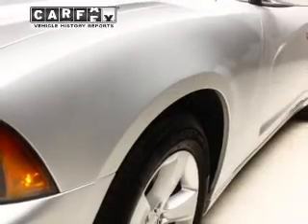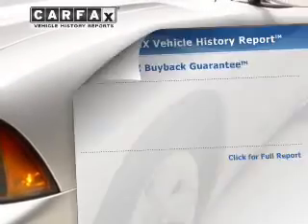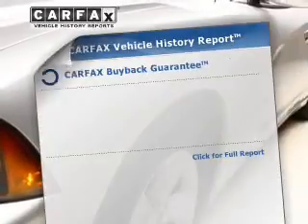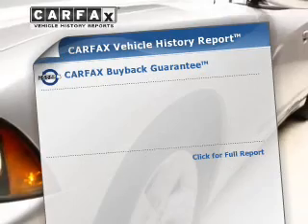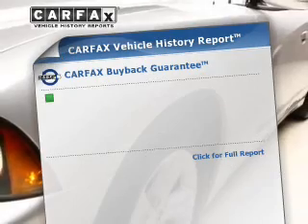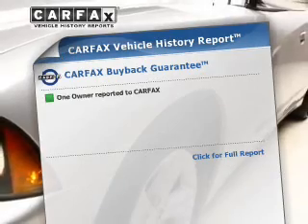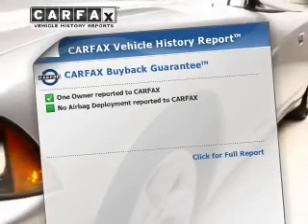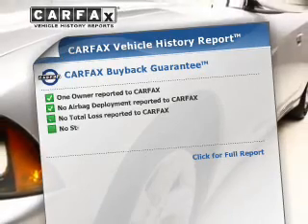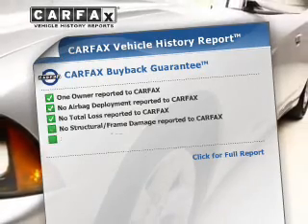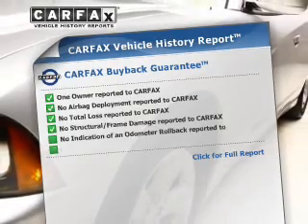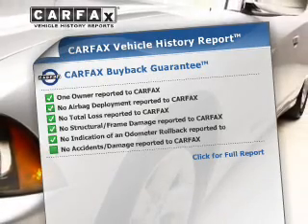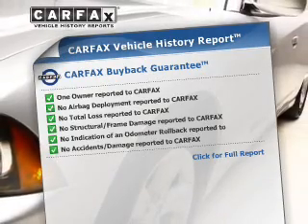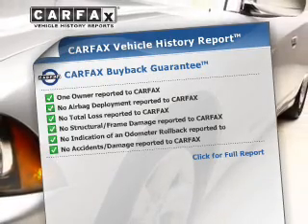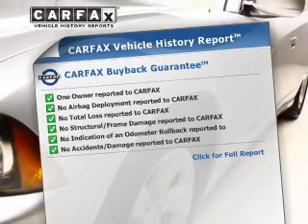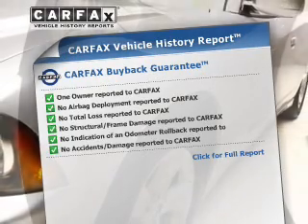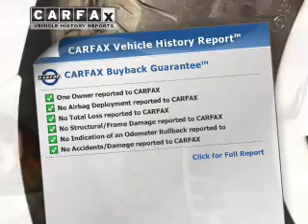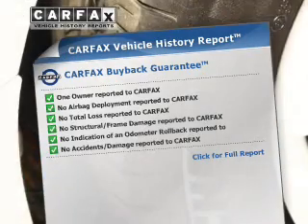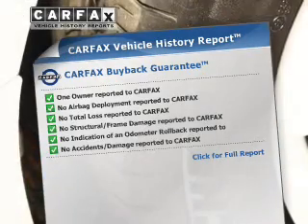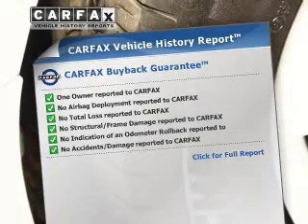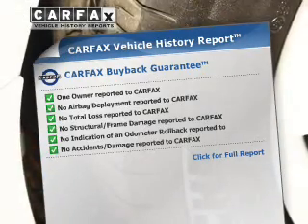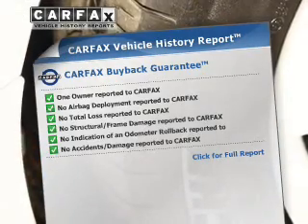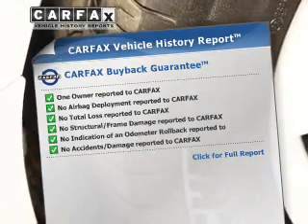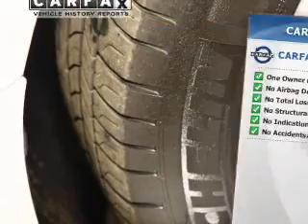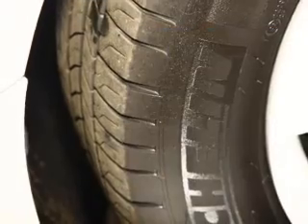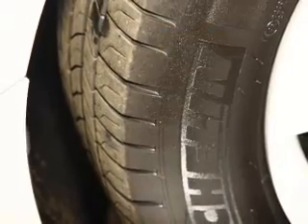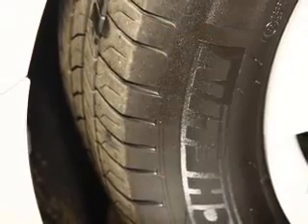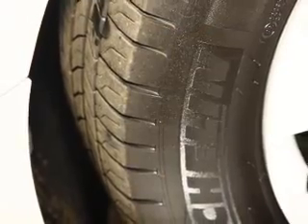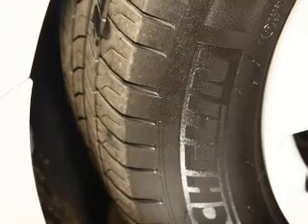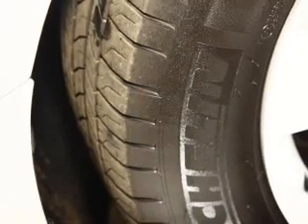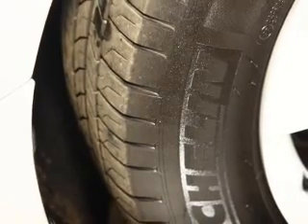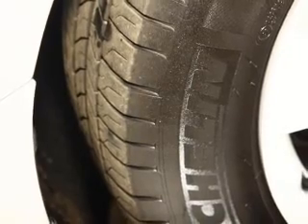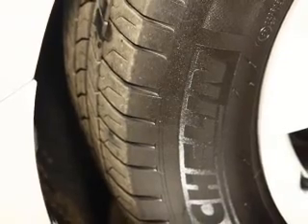Know the history on this ride and greatly reduce your buying risk with the included Carfax Vehicle History Report. Call today to schedule a test drive.